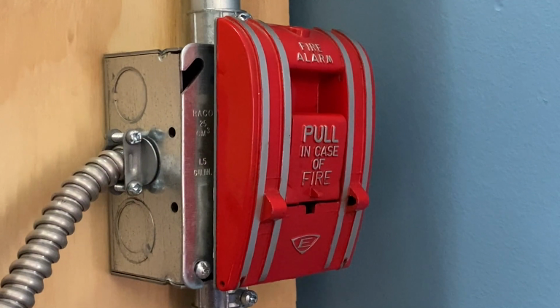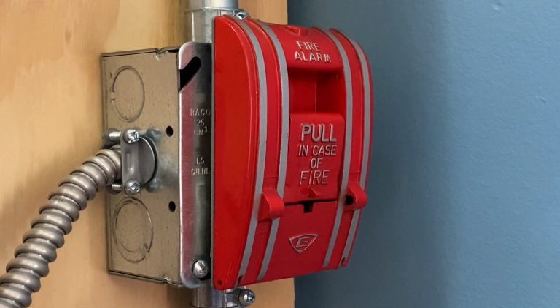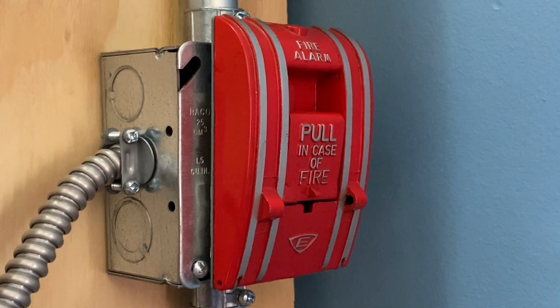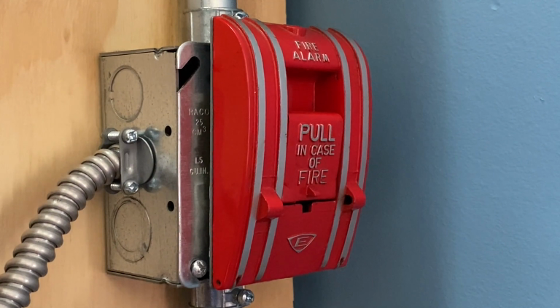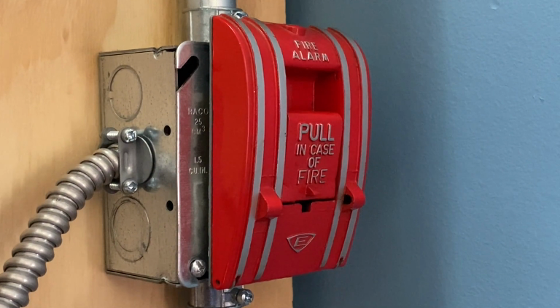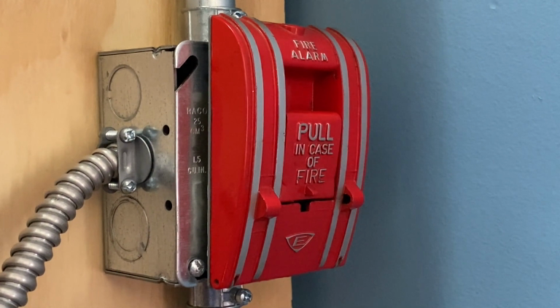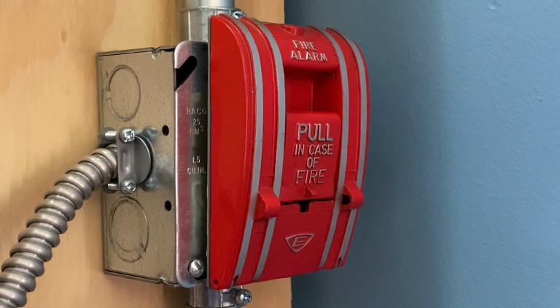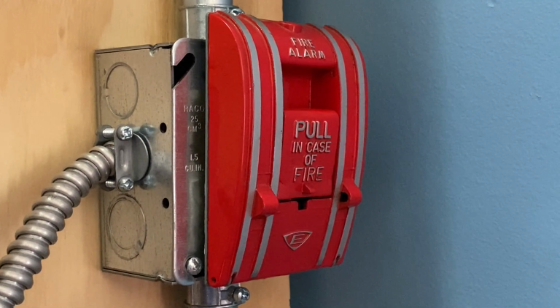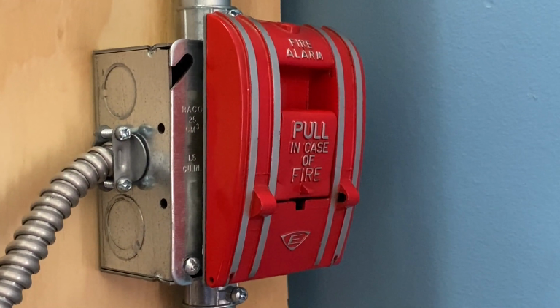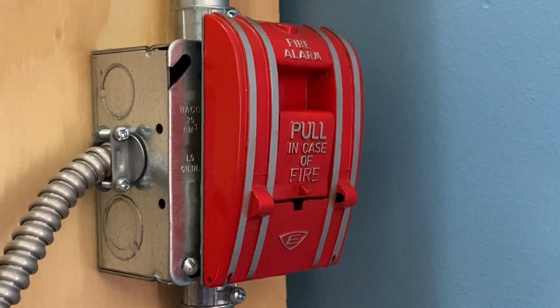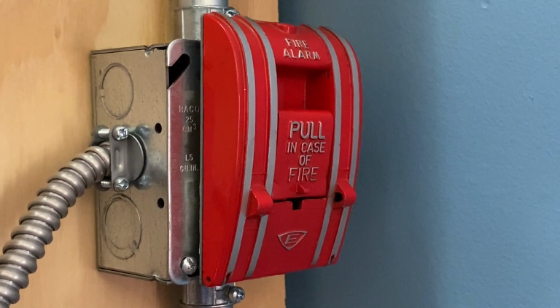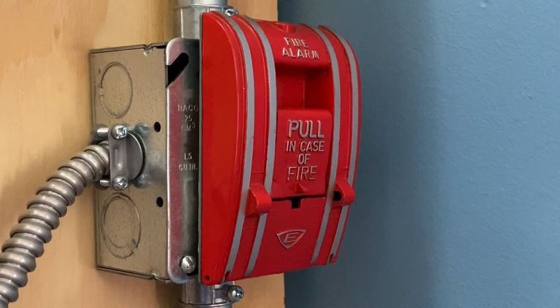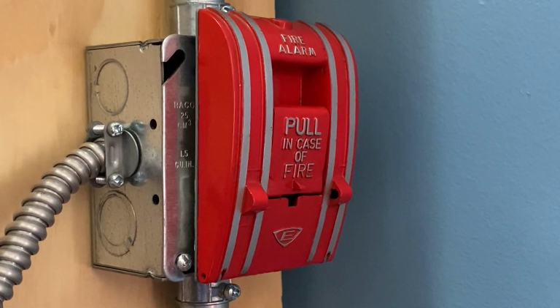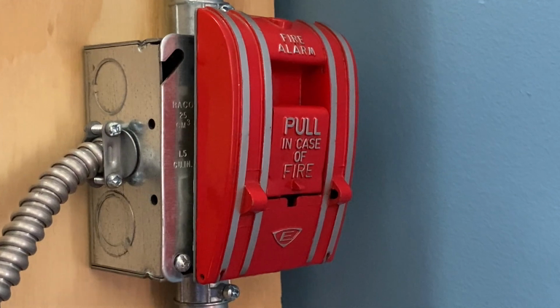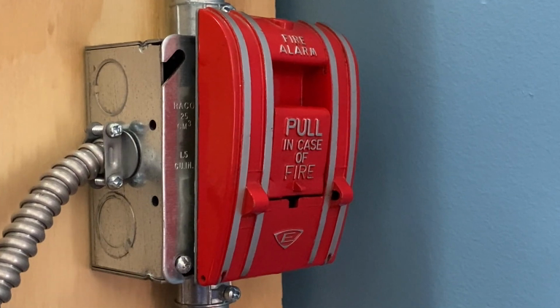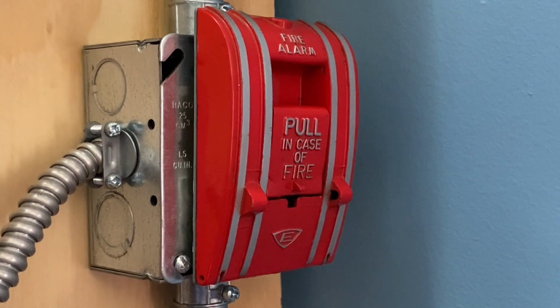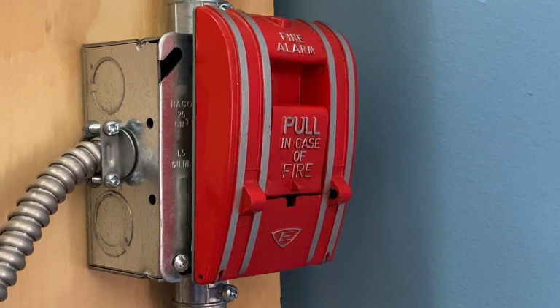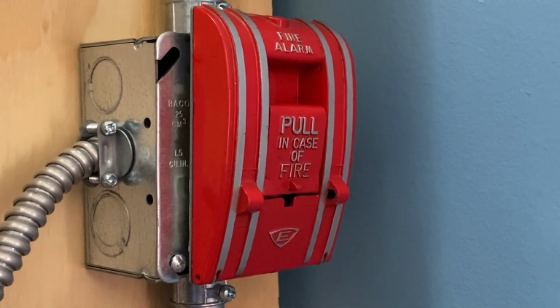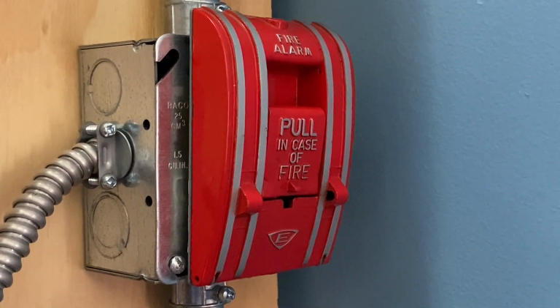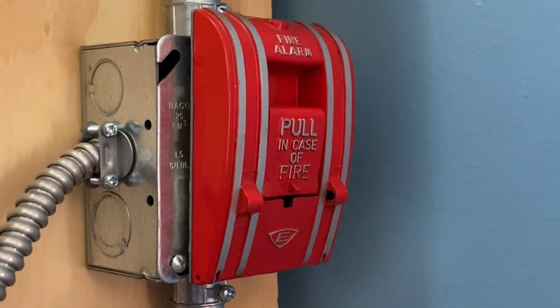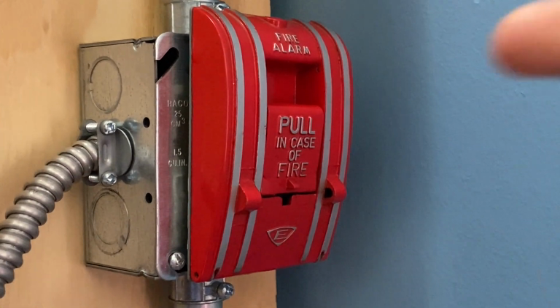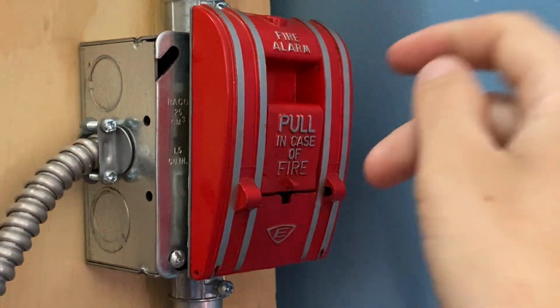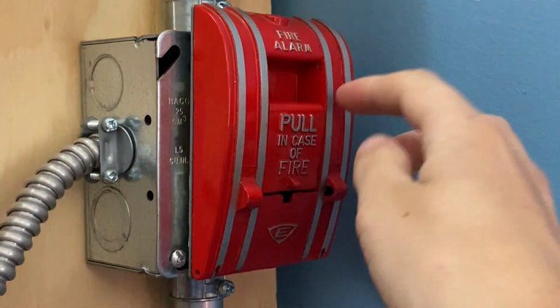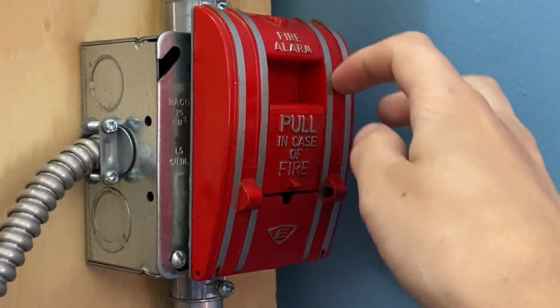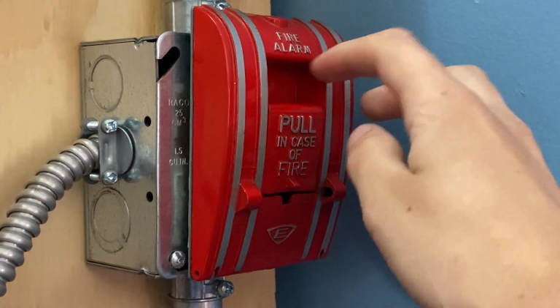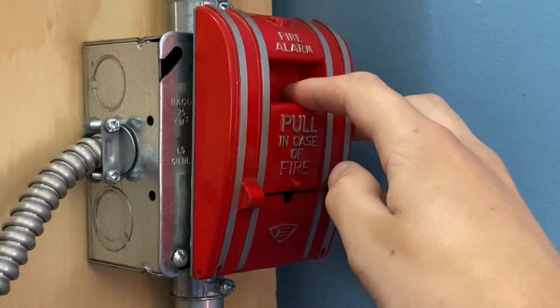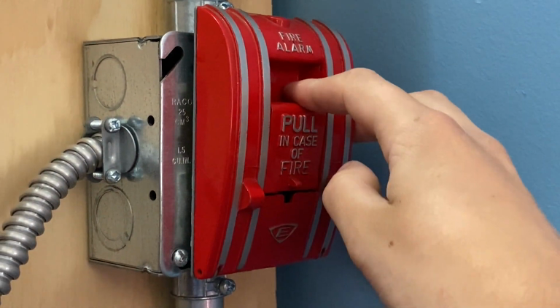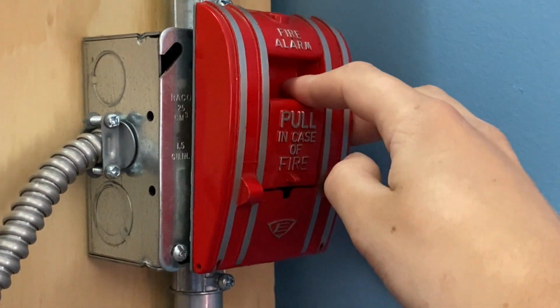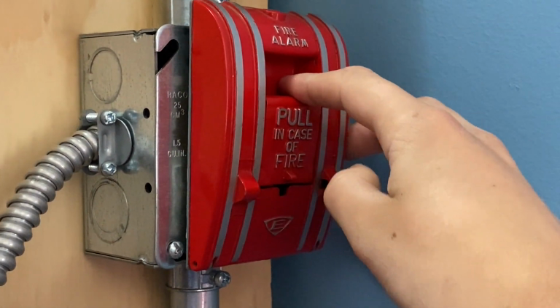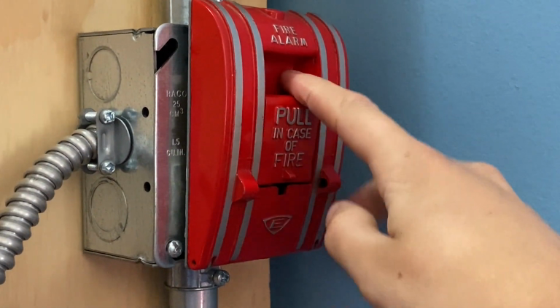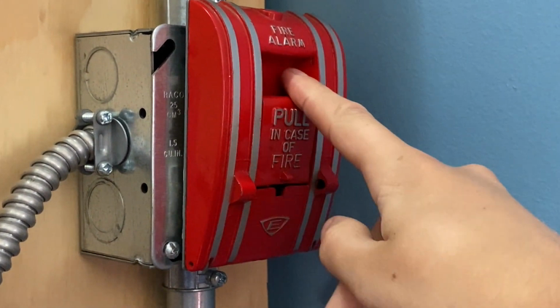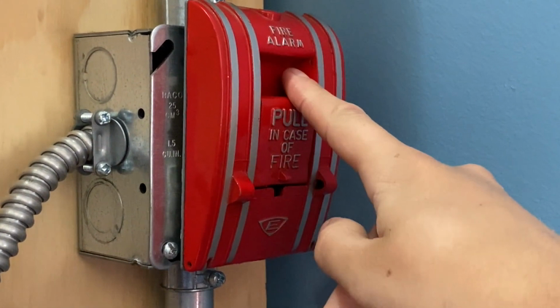To finish off today's test, we're going to pull the Edwards pull station. Here we go — 3, 2, 1.